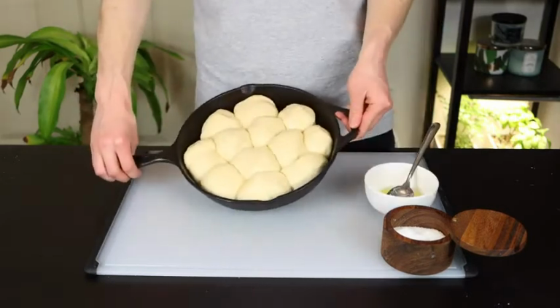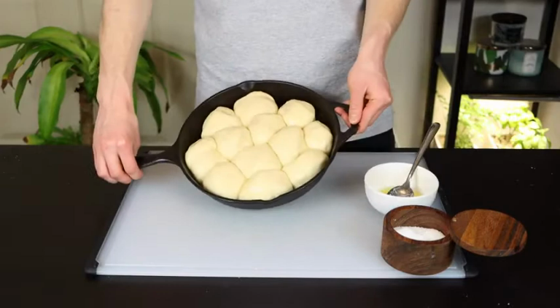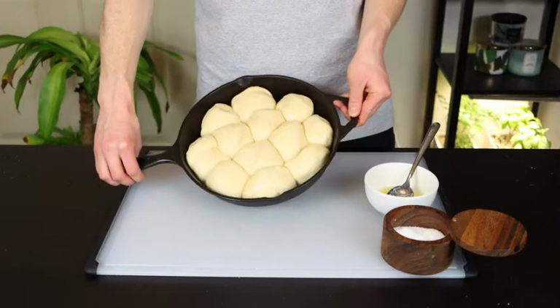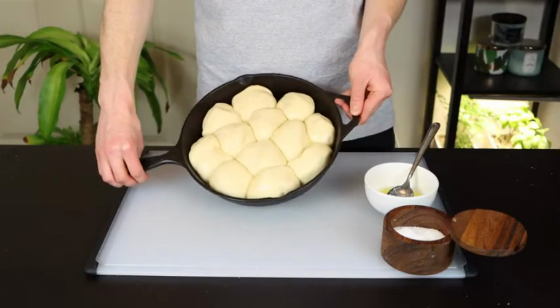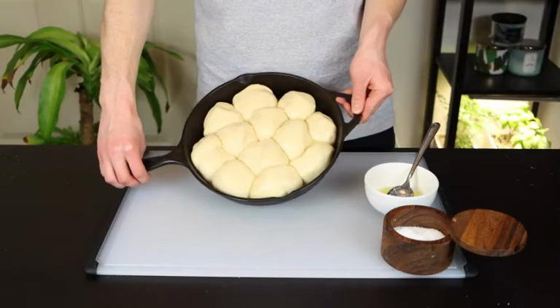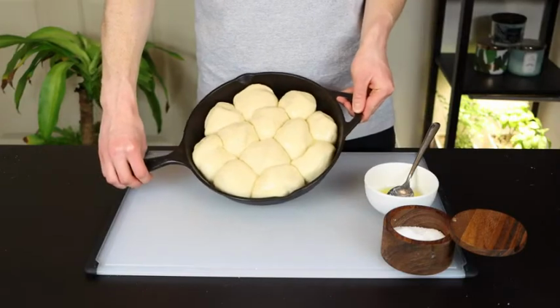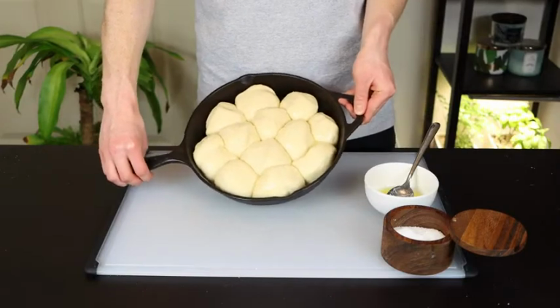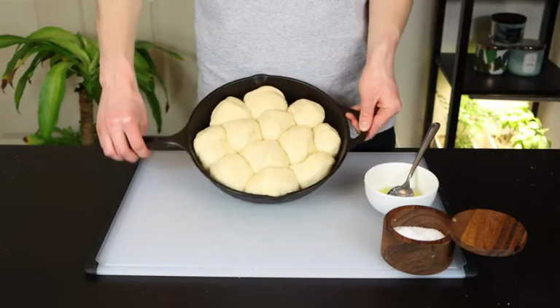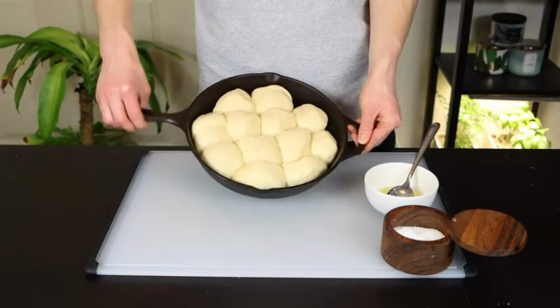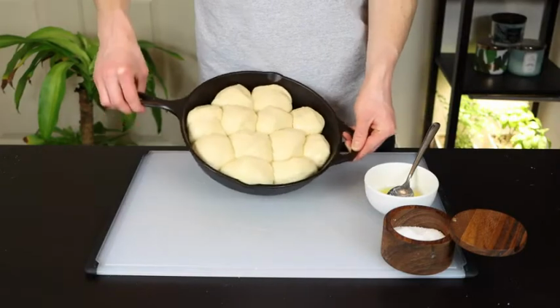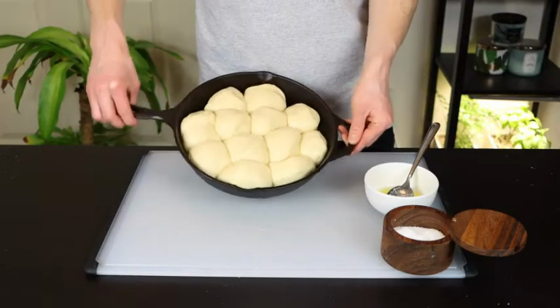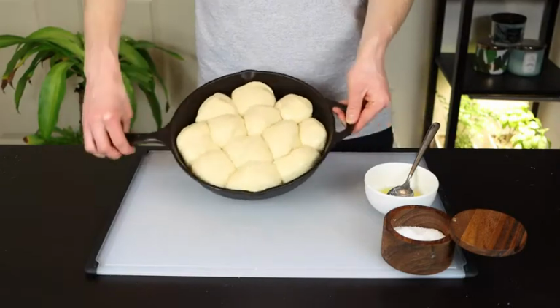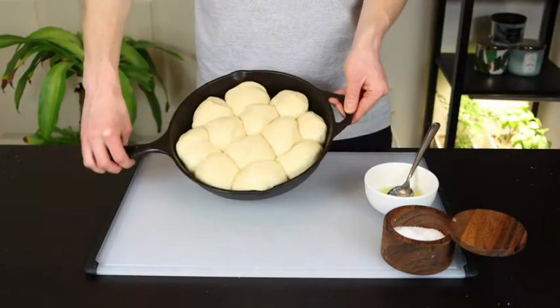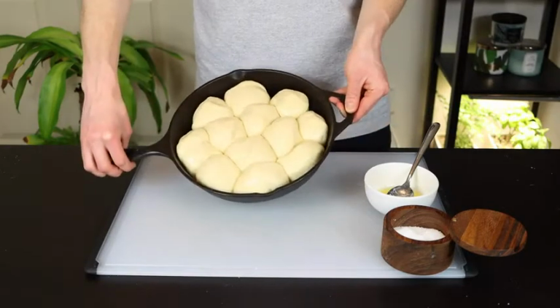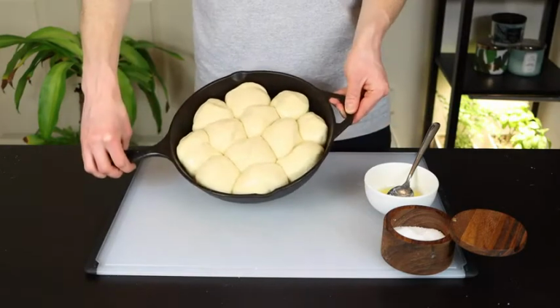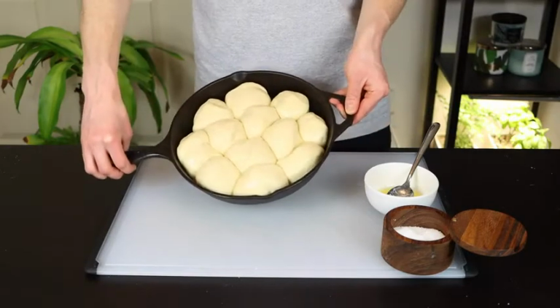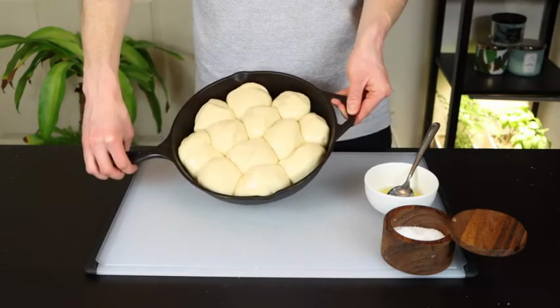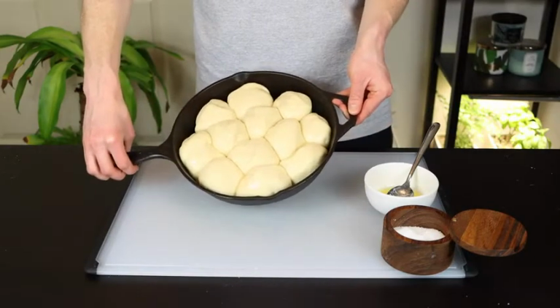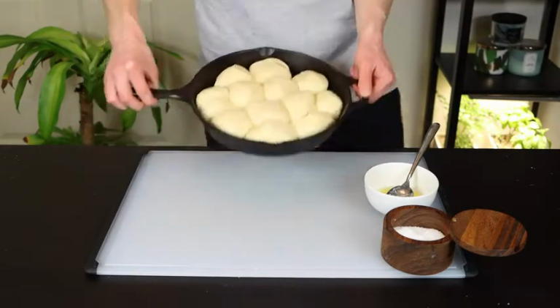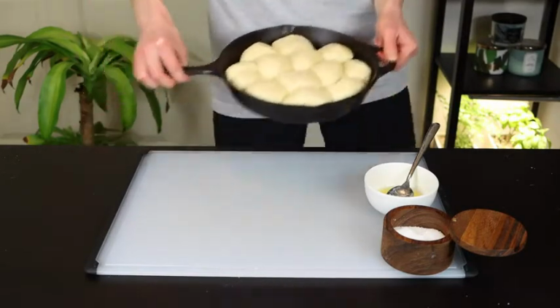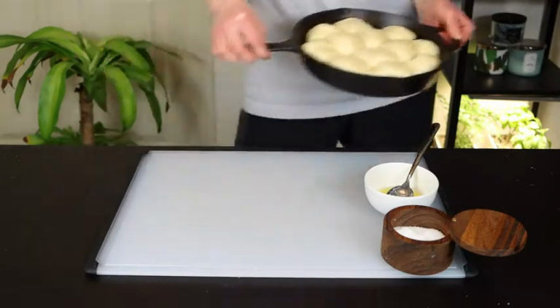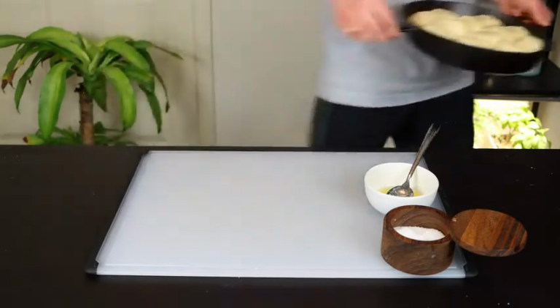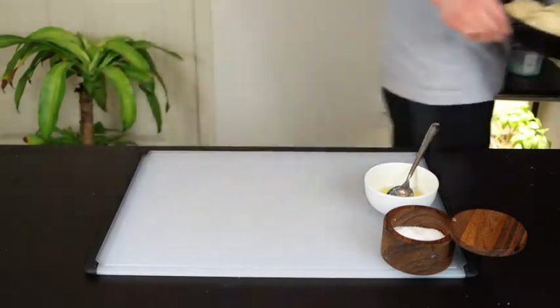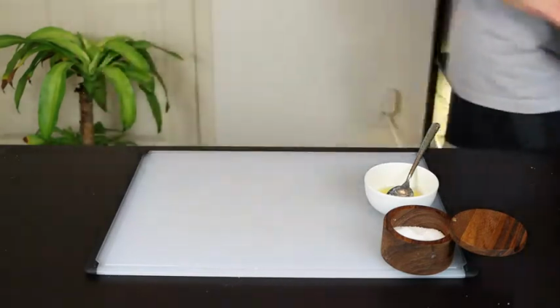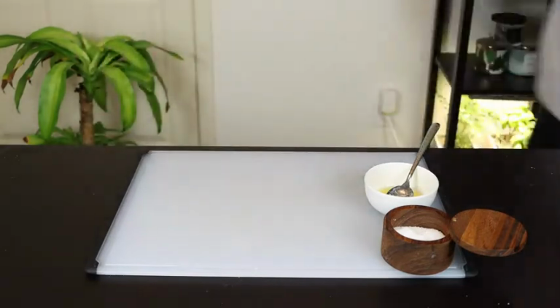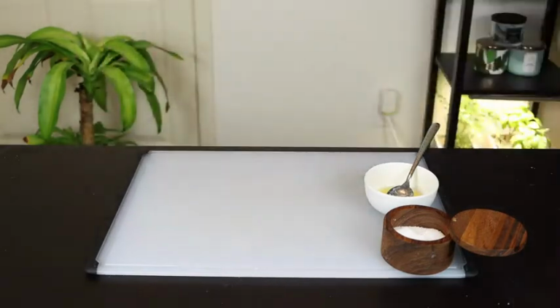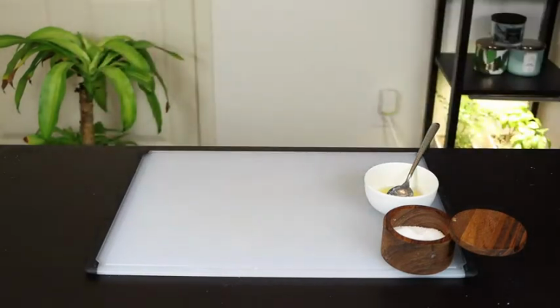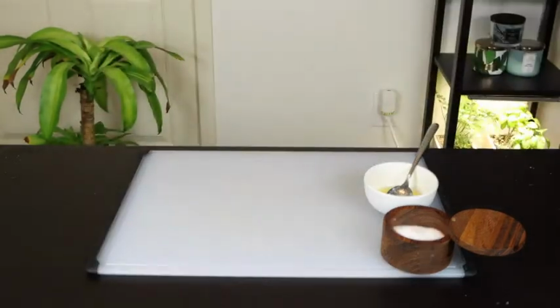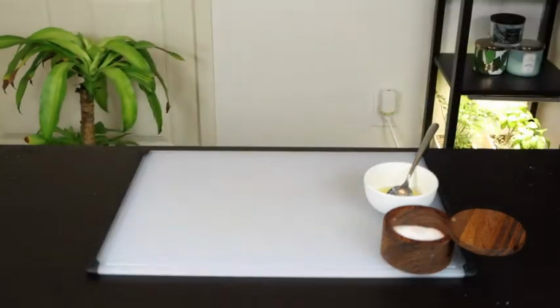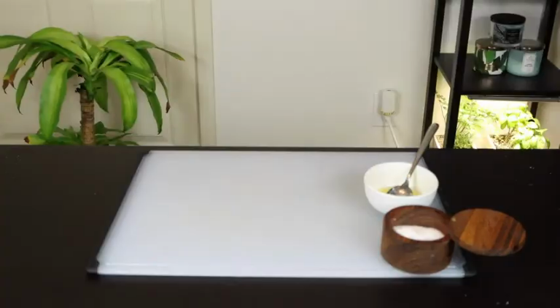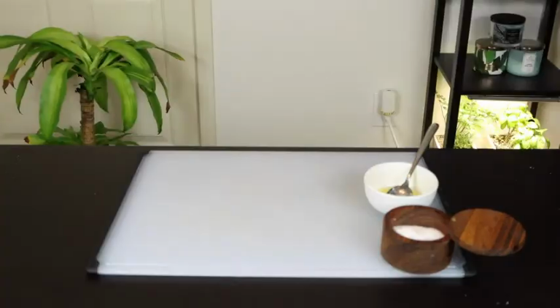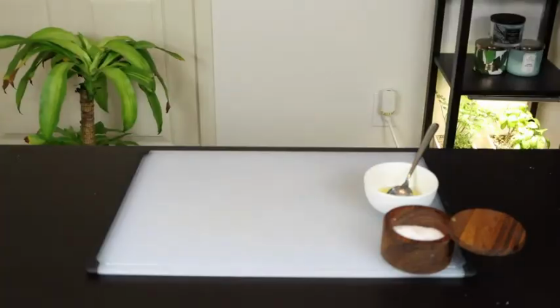Now throw the pan in your preheated oven for about 15 to 18 minutes until the tops of the rolls are lightly browned.